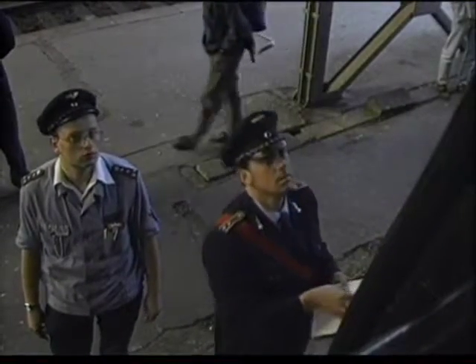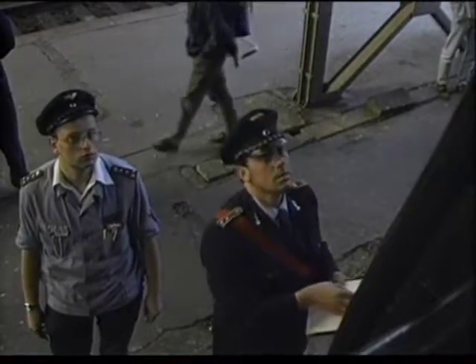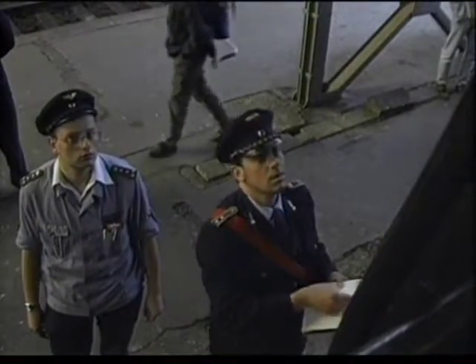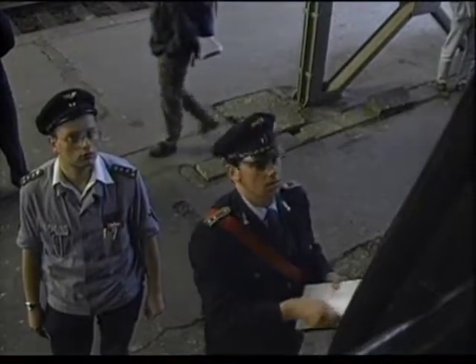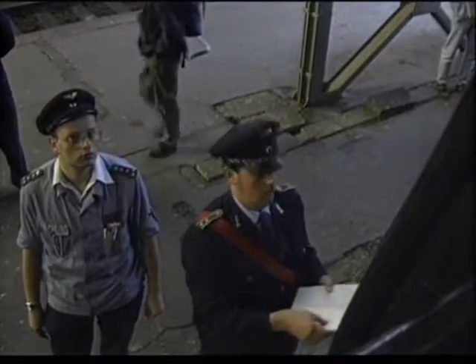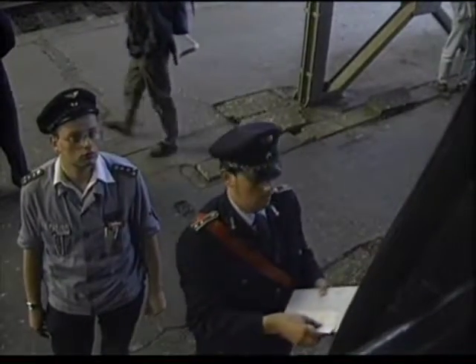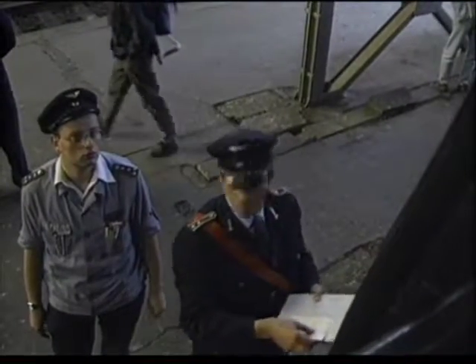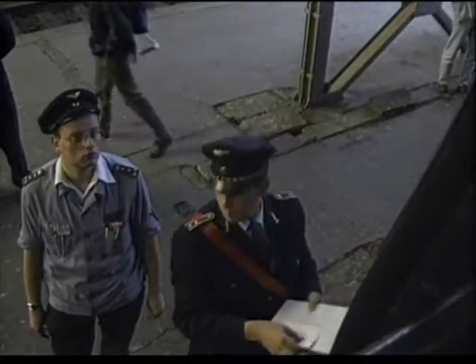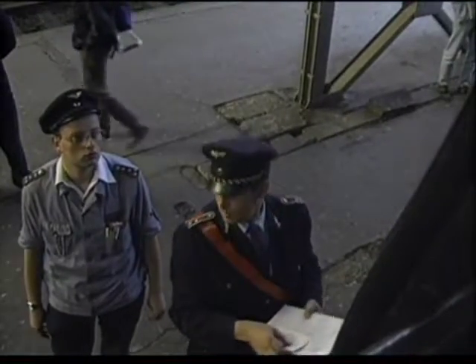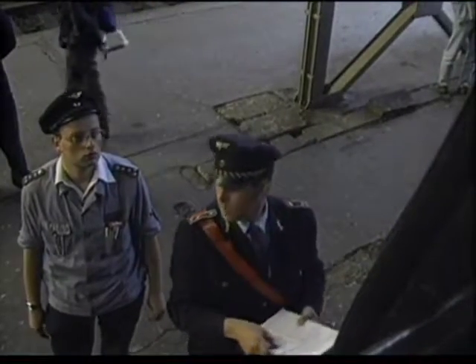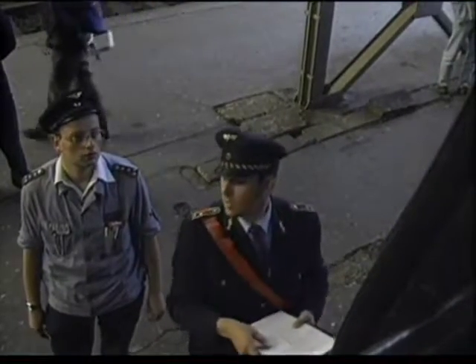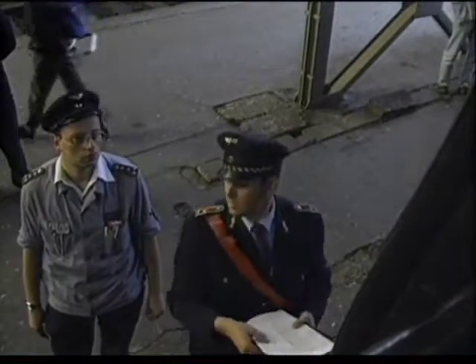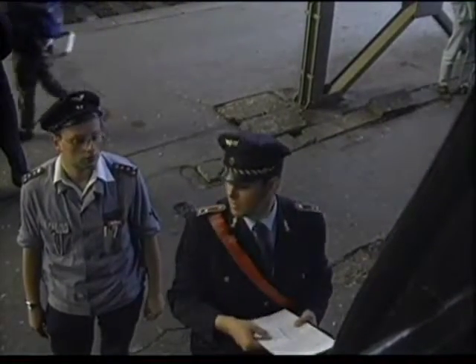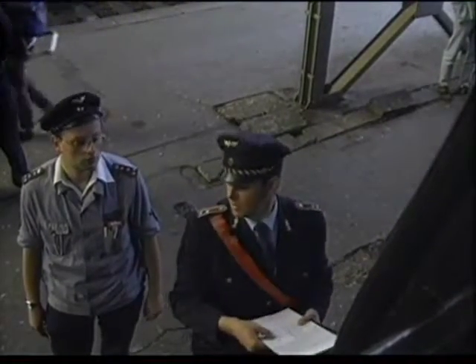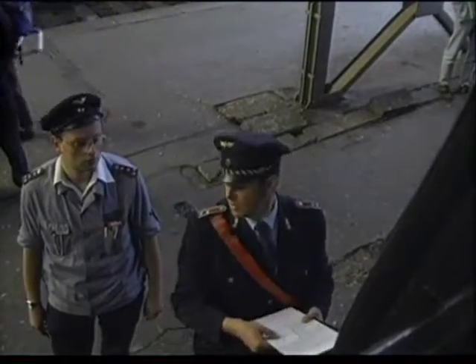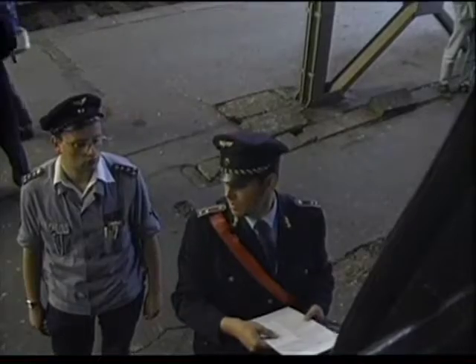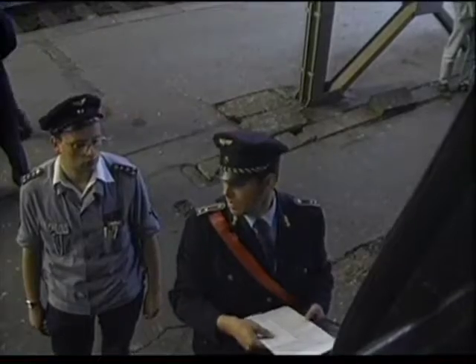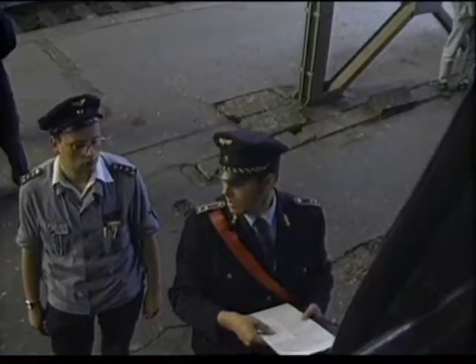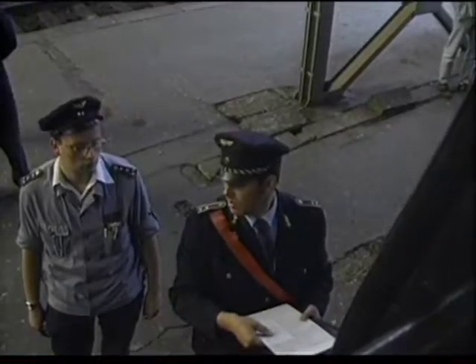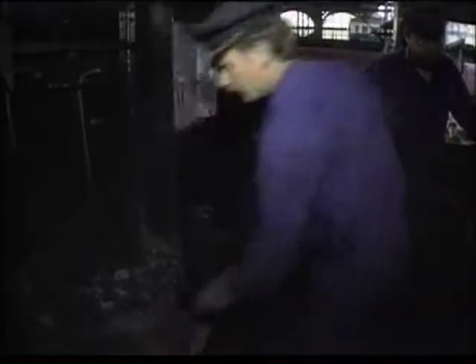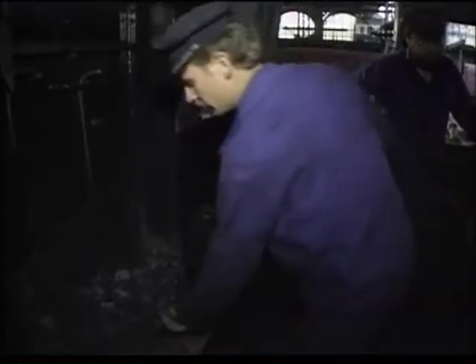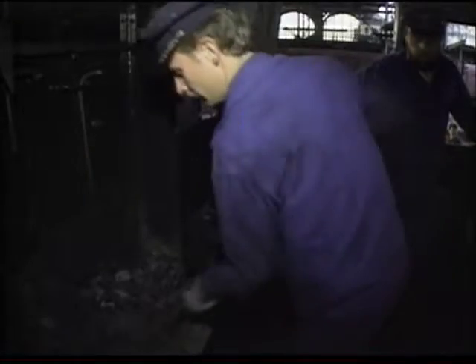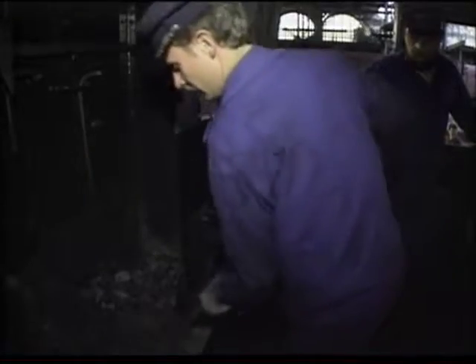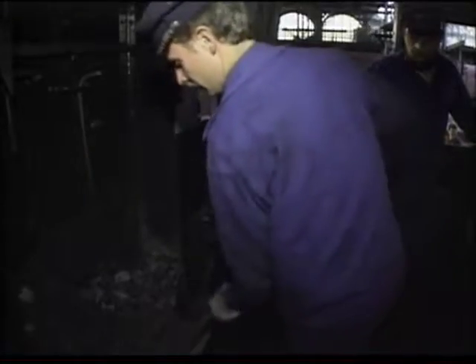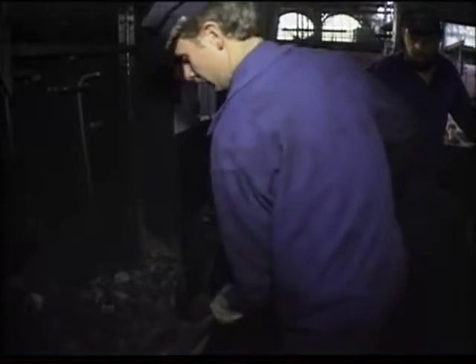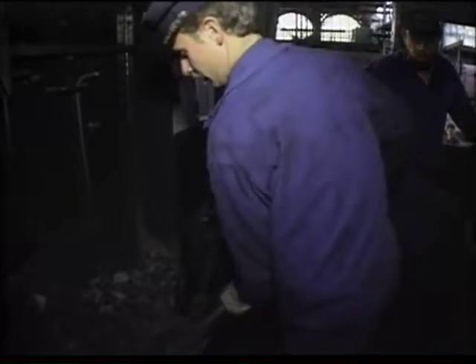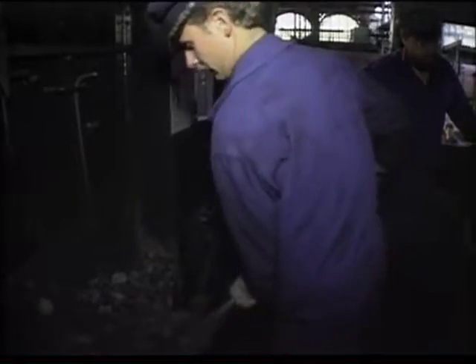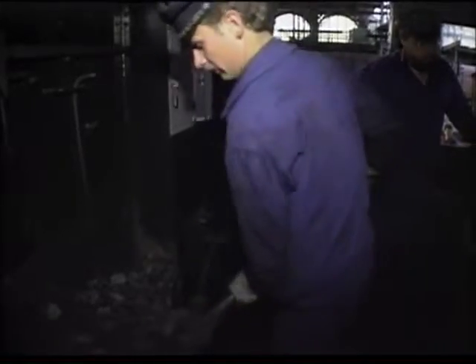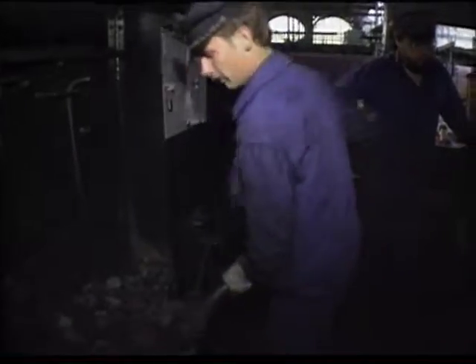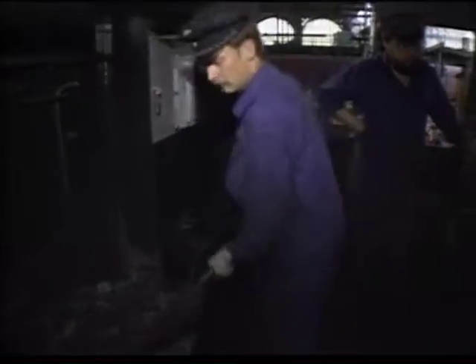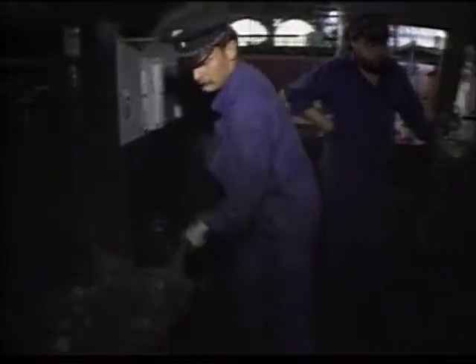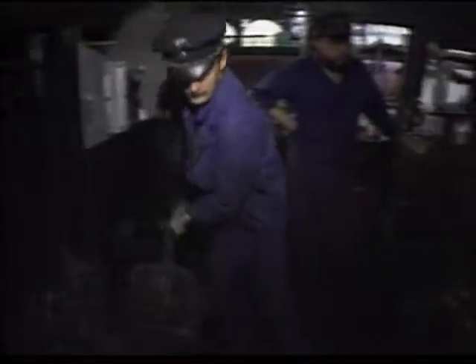At Dresden's main station, the 62-015 is prepared for her run.